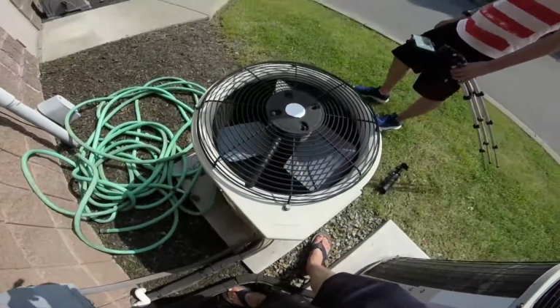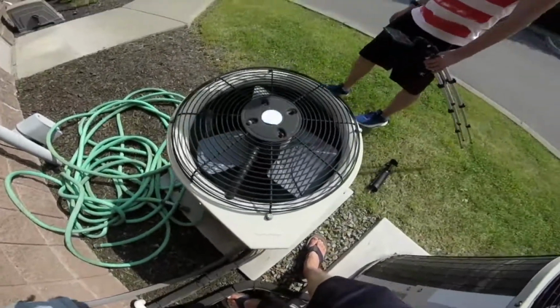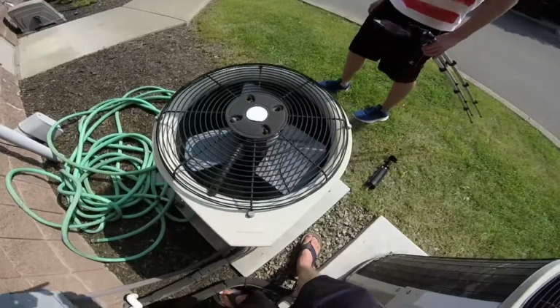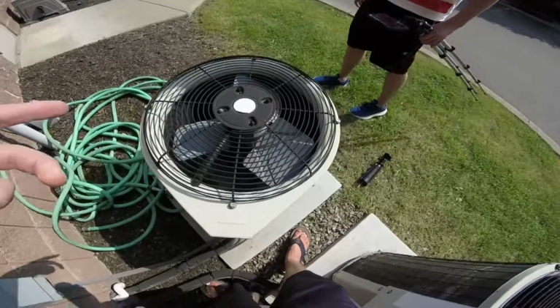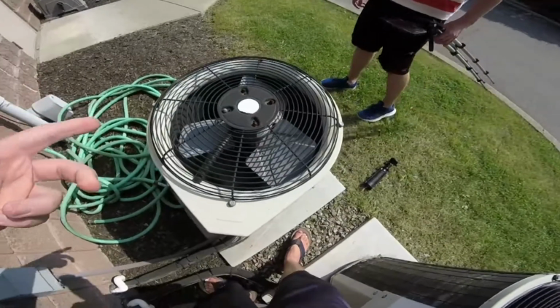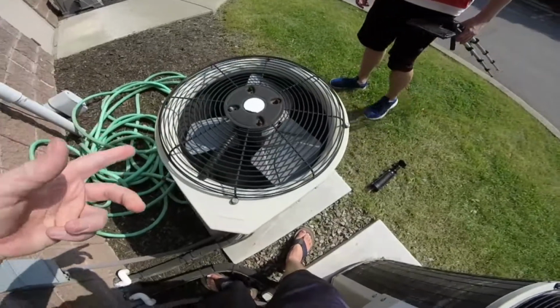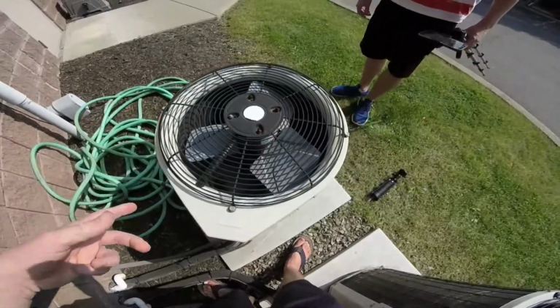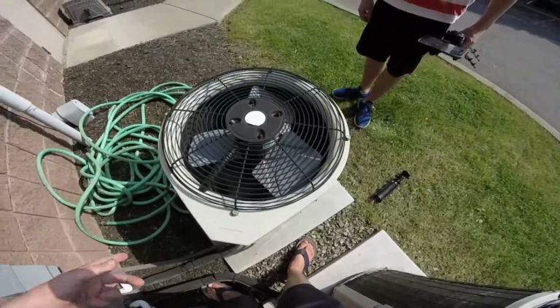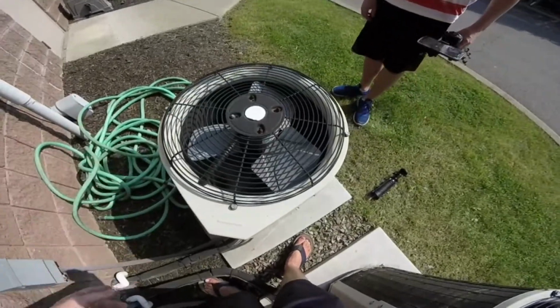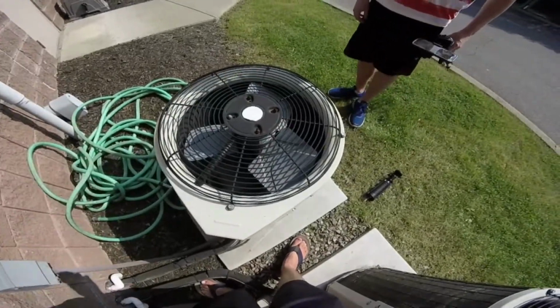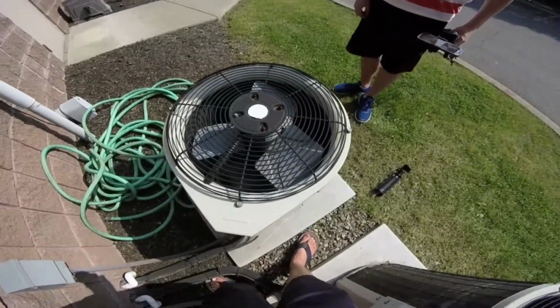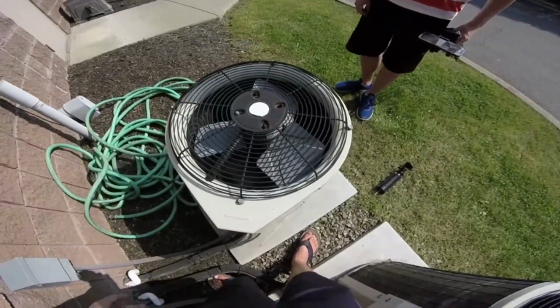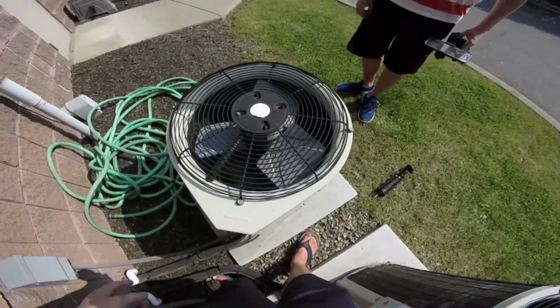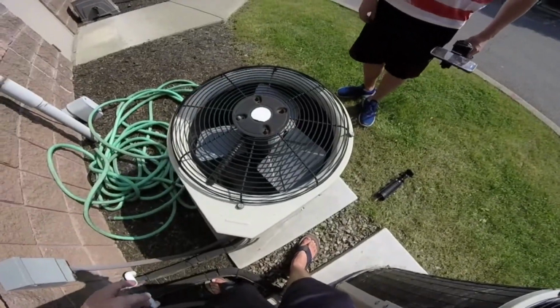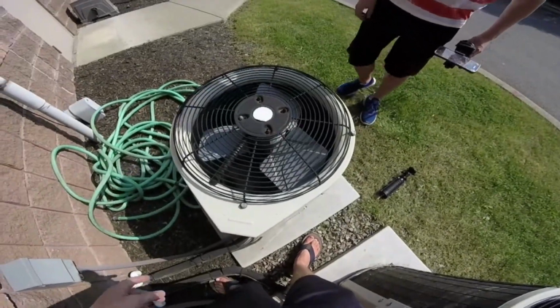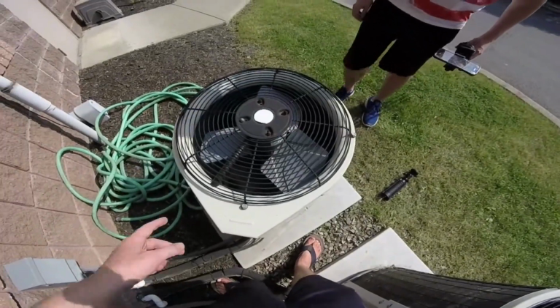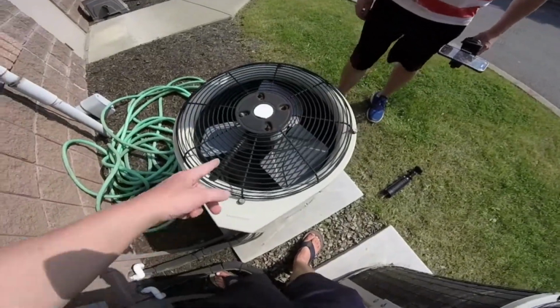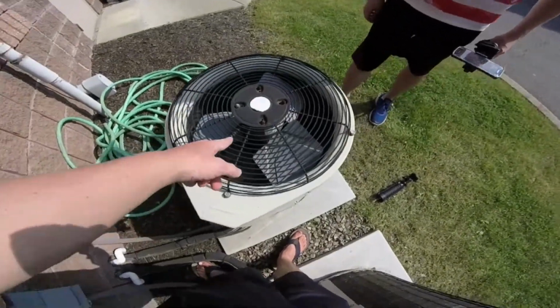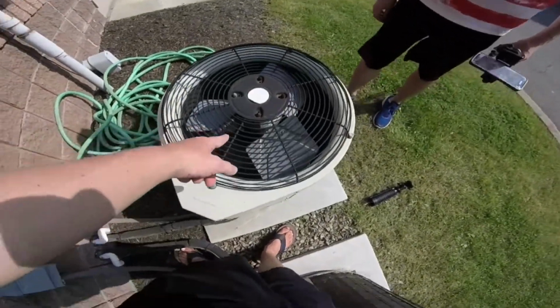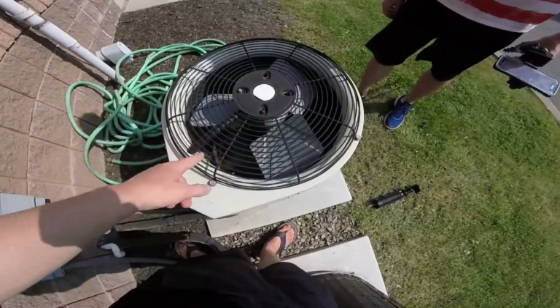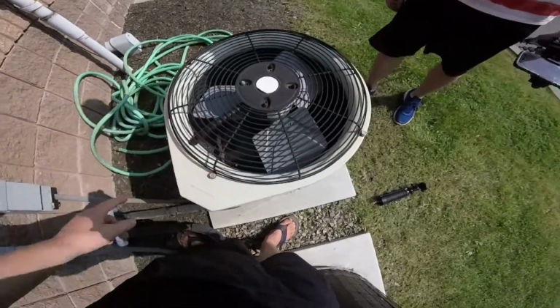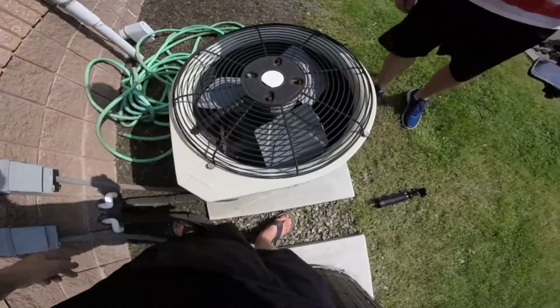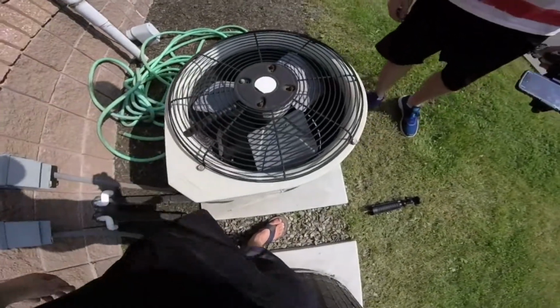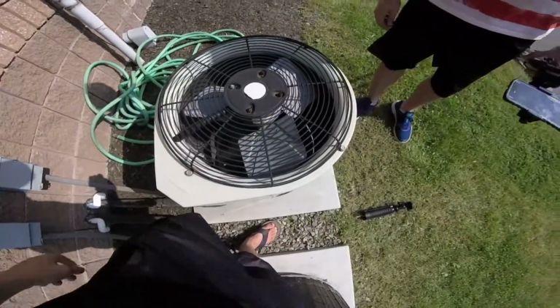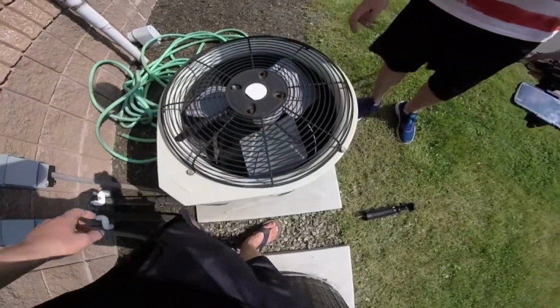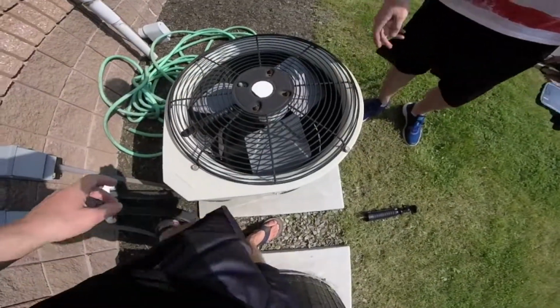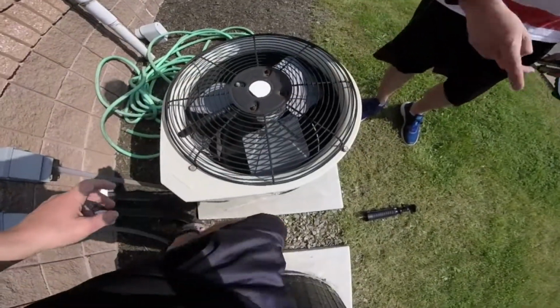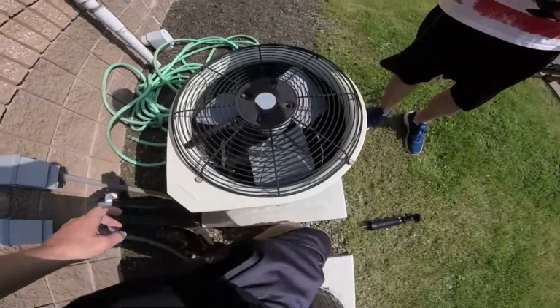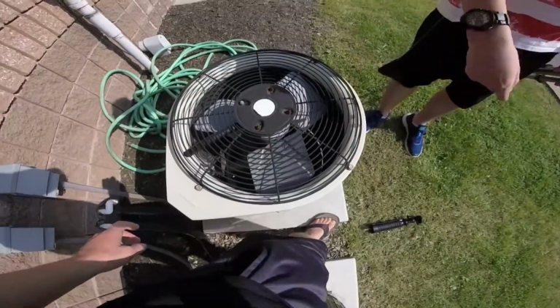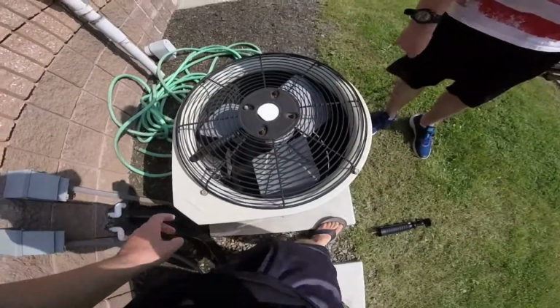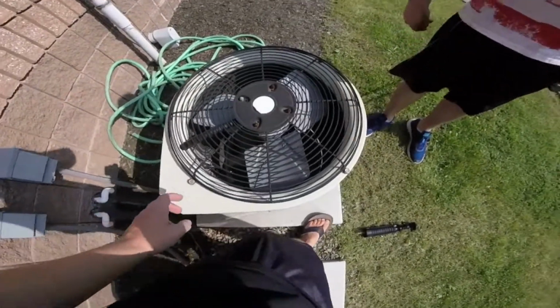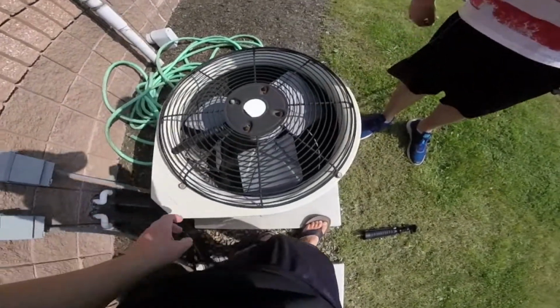It's also from 2004 and it's a two and a half ton. This one is a two and a half ton — it's pretty faded.